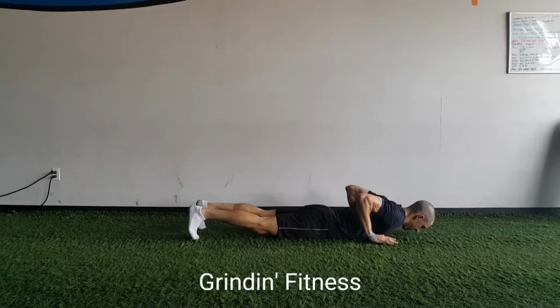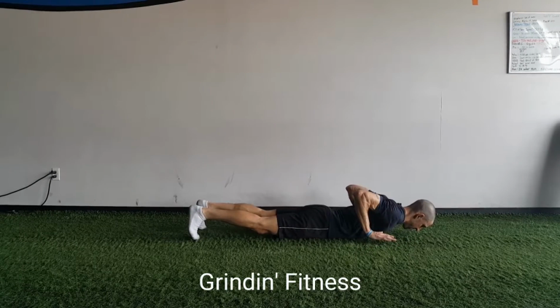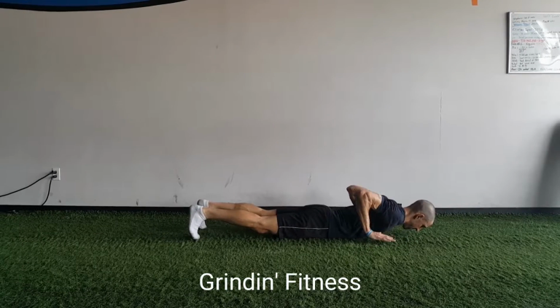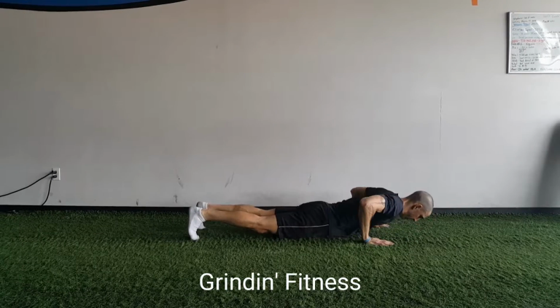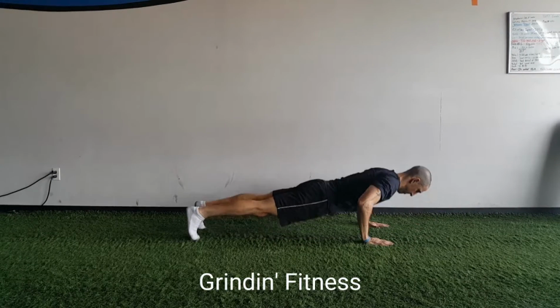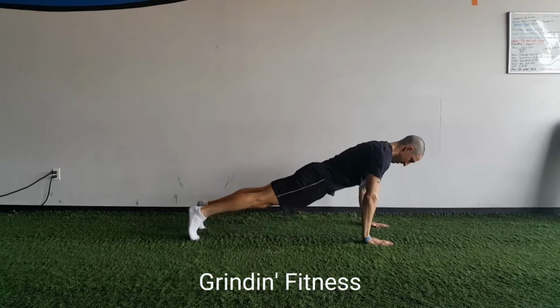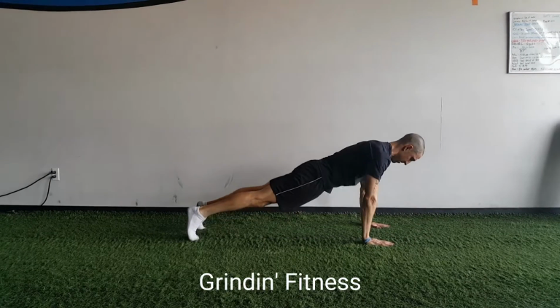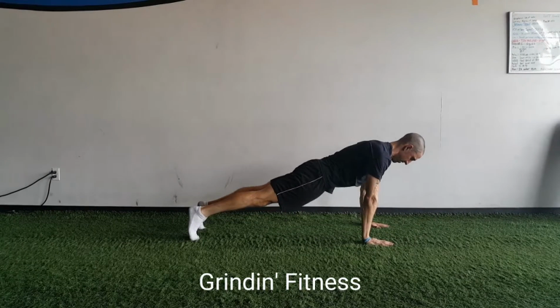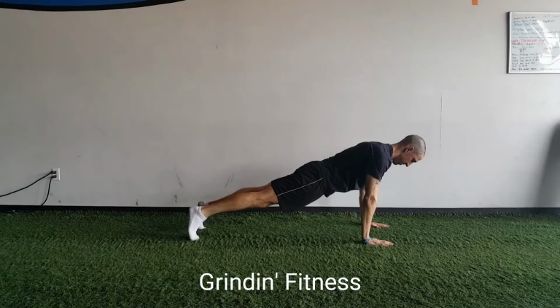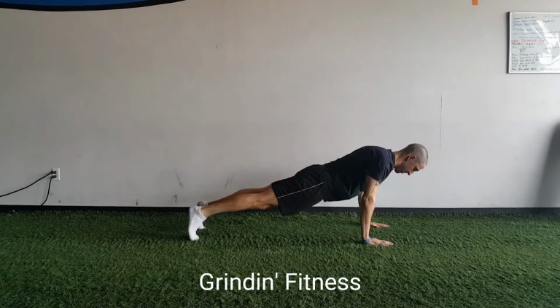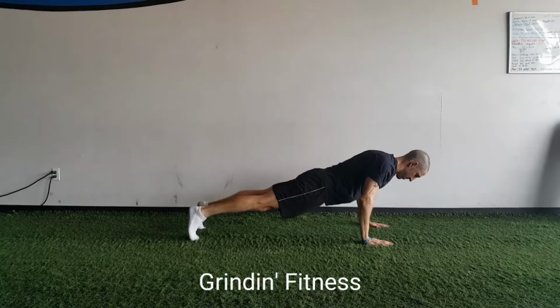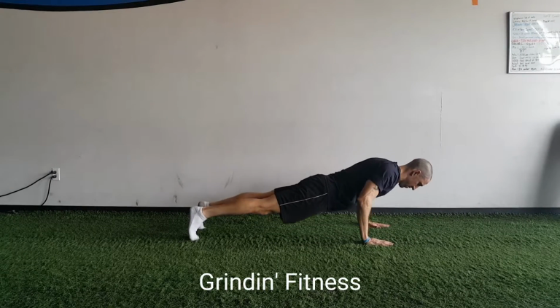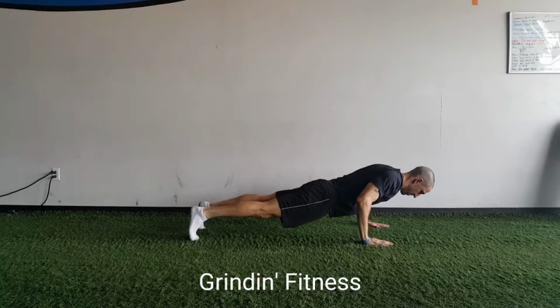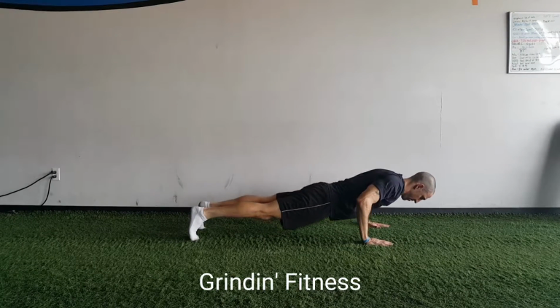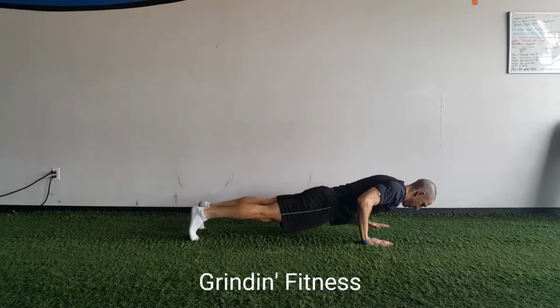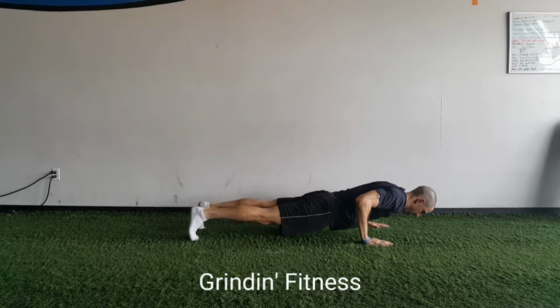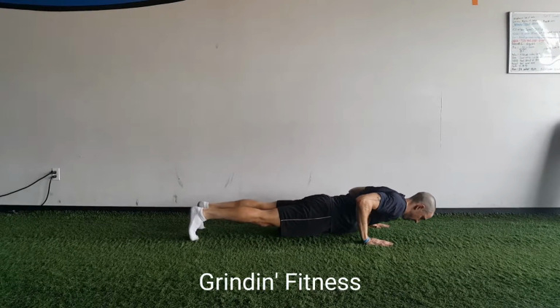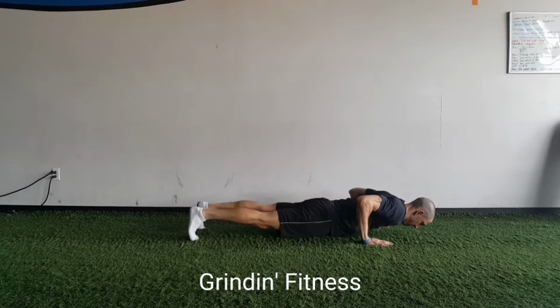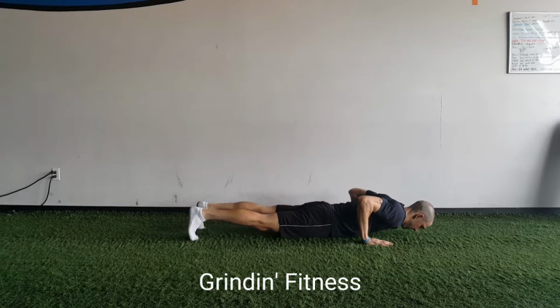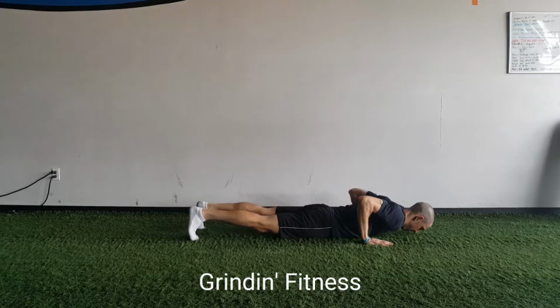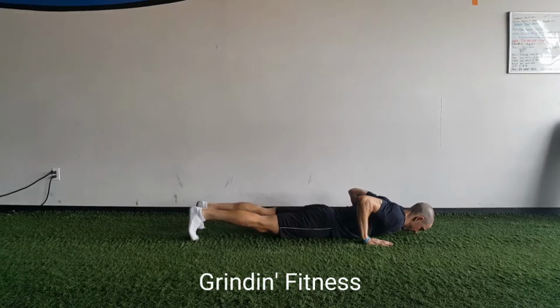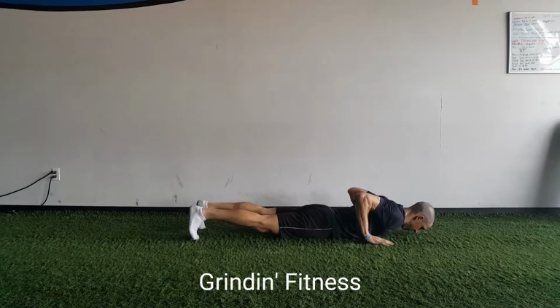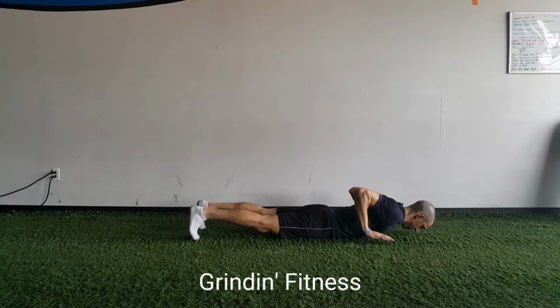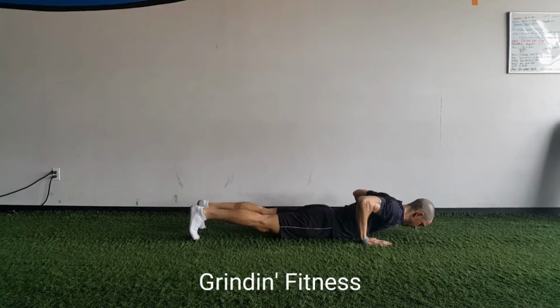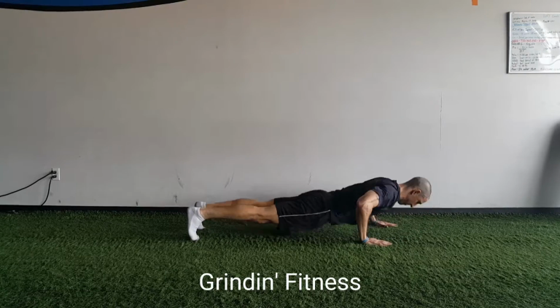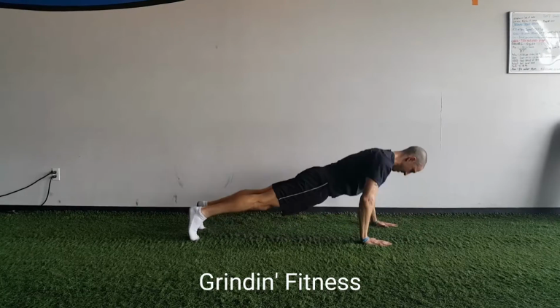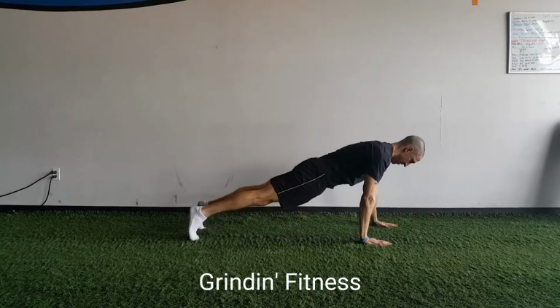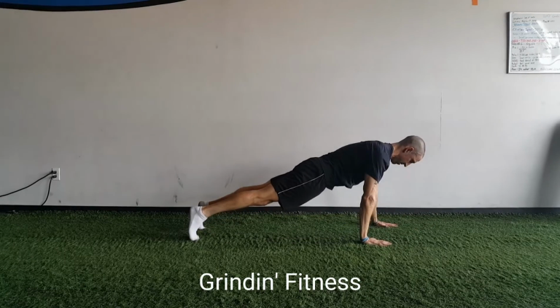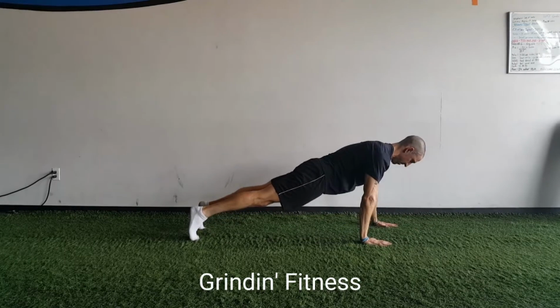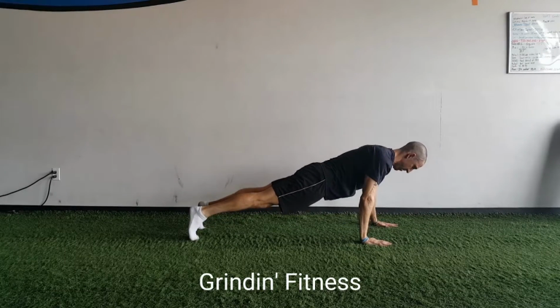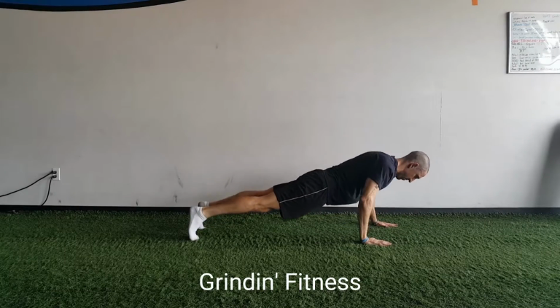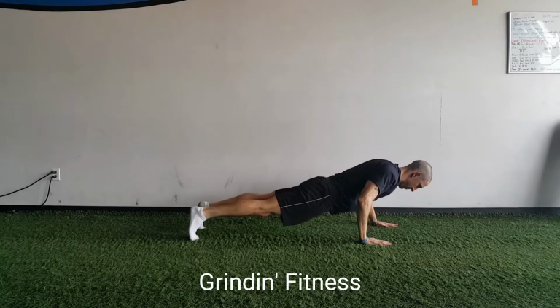Focus on strong, explosive push-ups. Inhale as you lower, exhale forcefully as you push up.